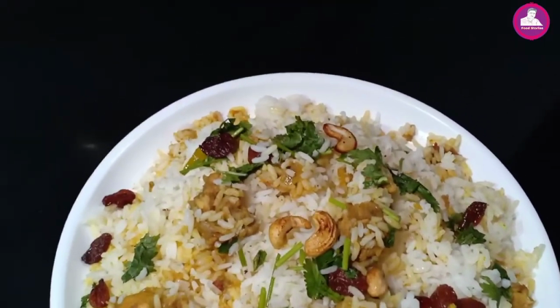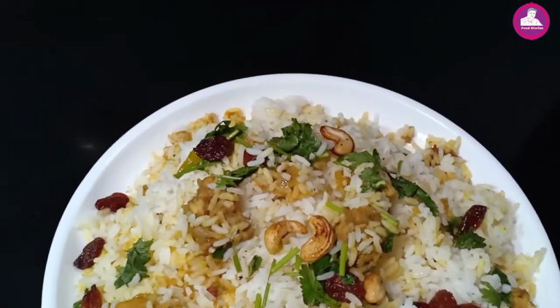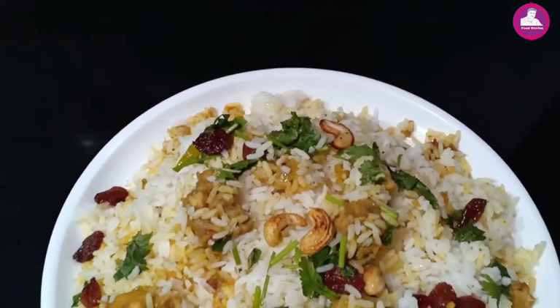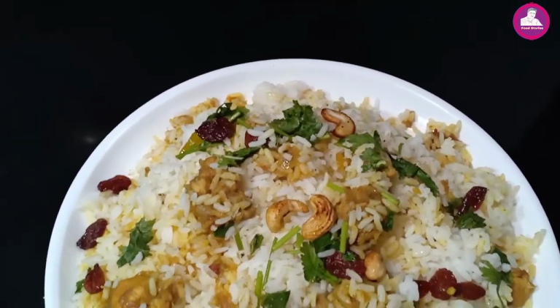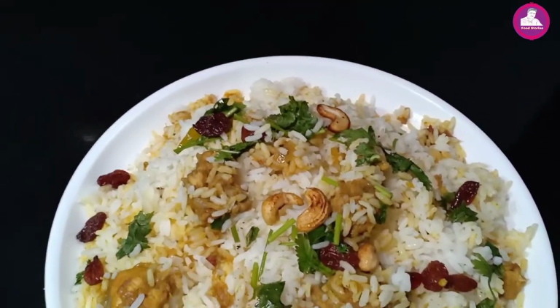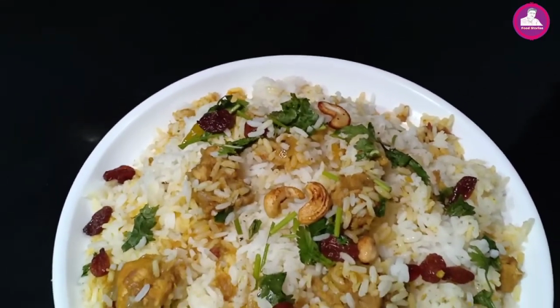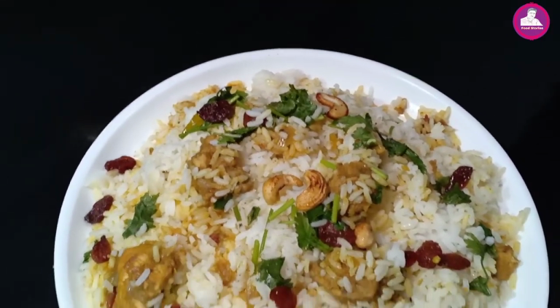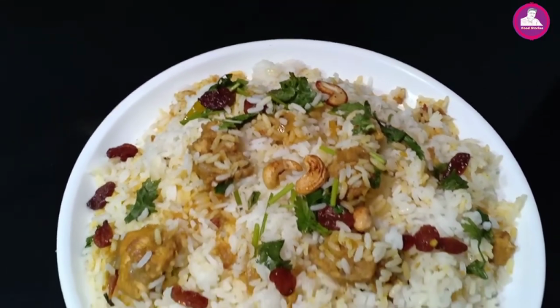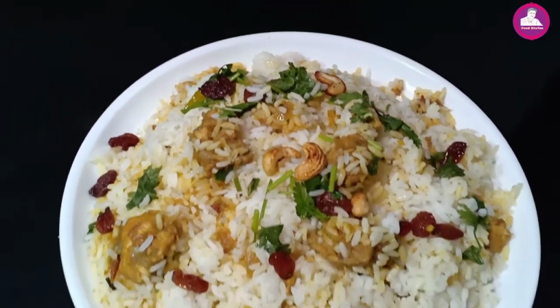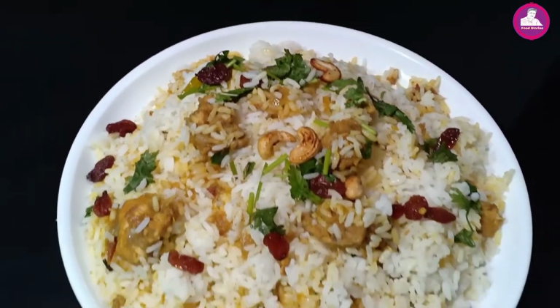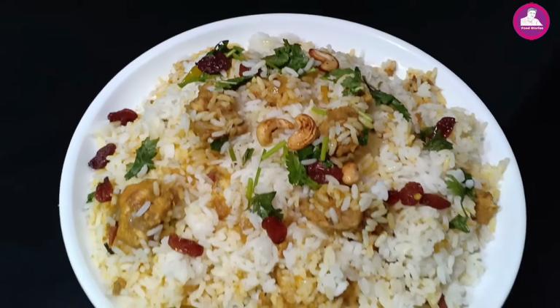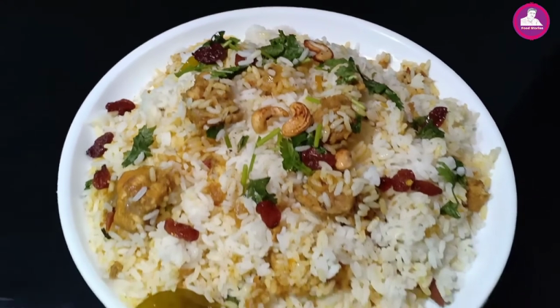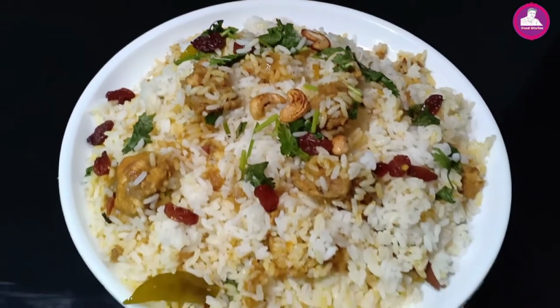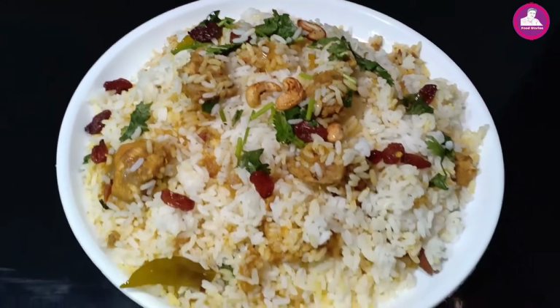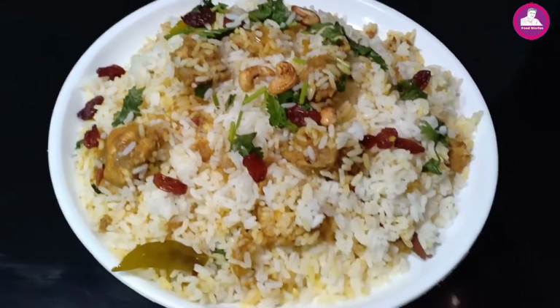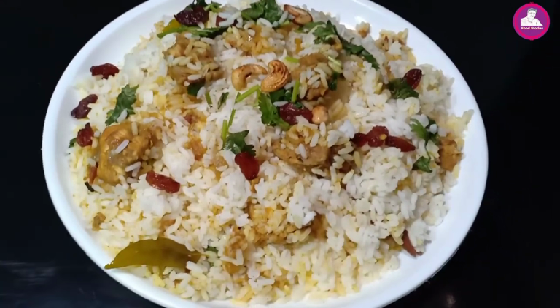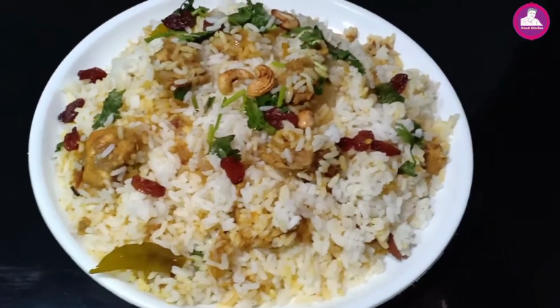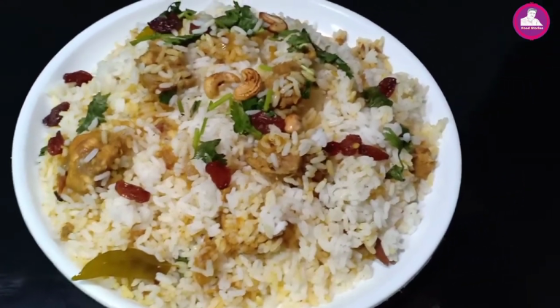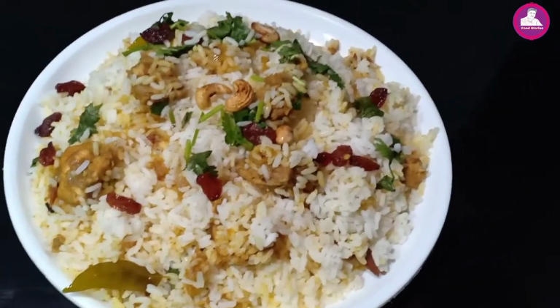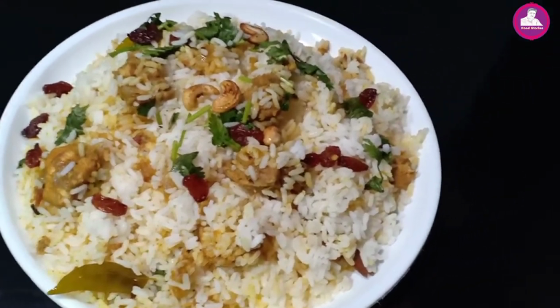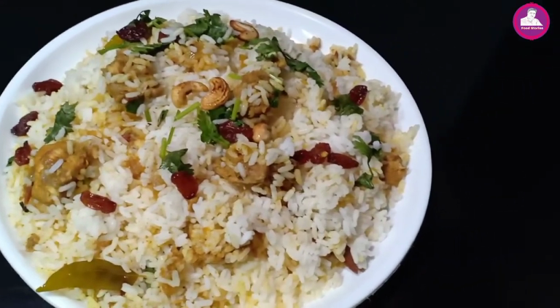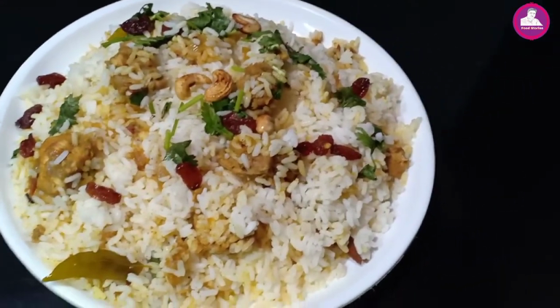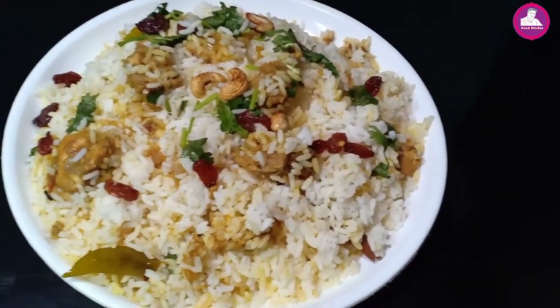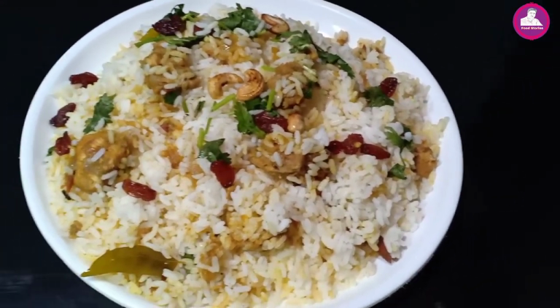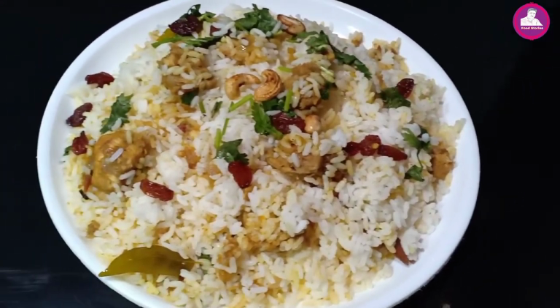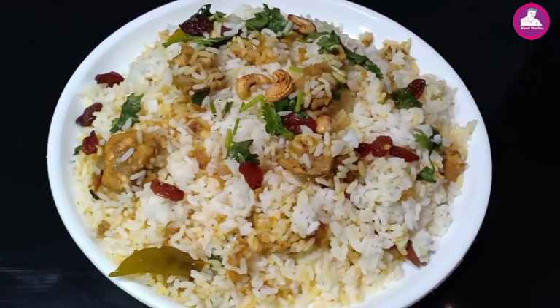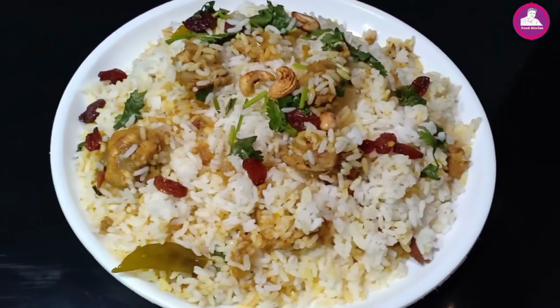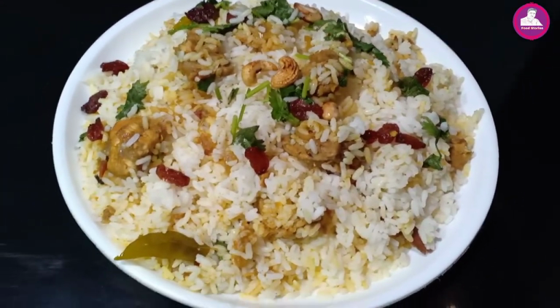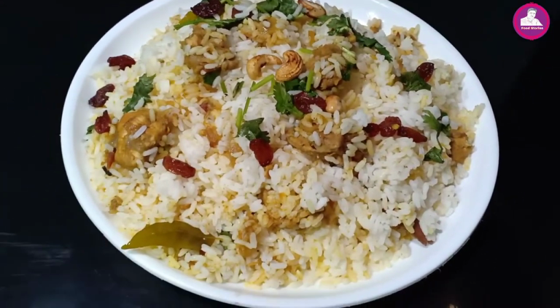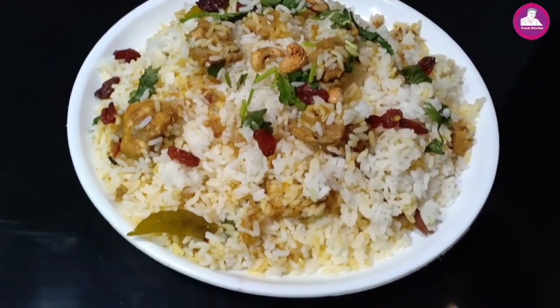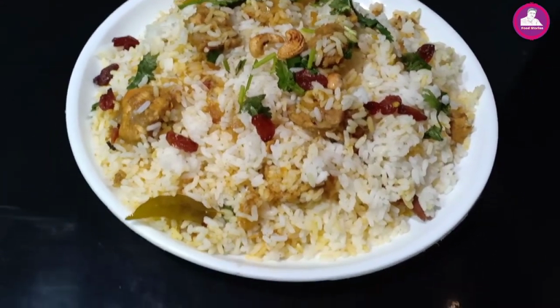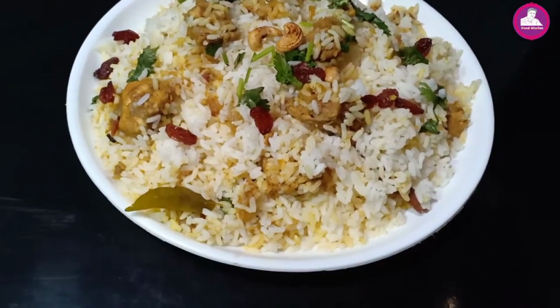If you don't know what the rationary is, we have a rationary recipe.